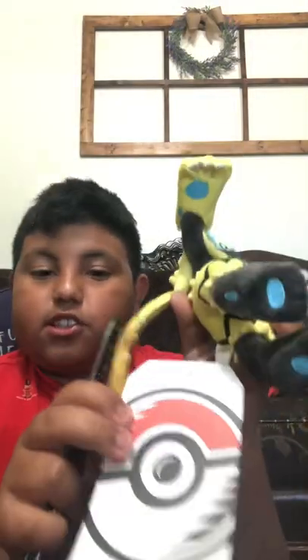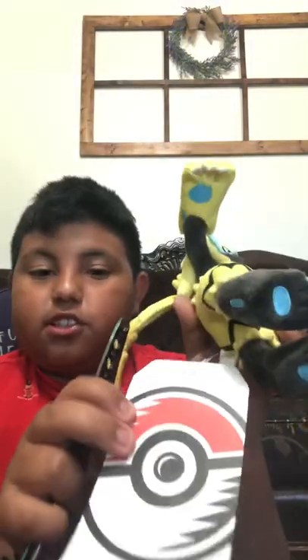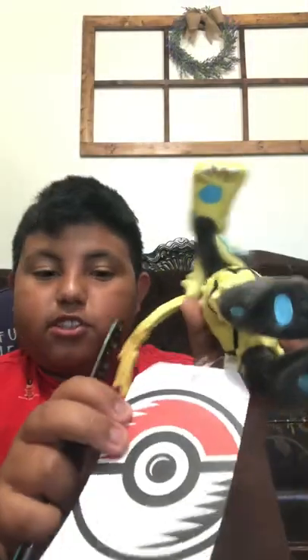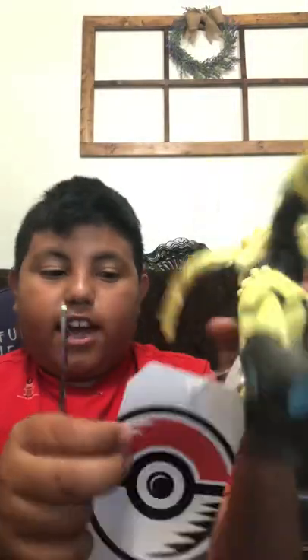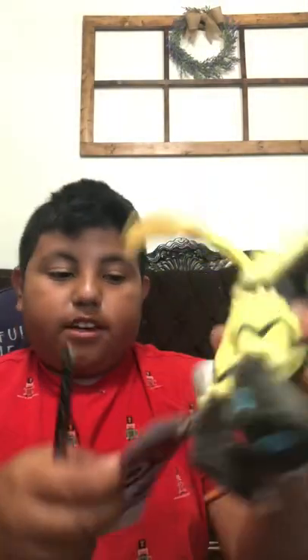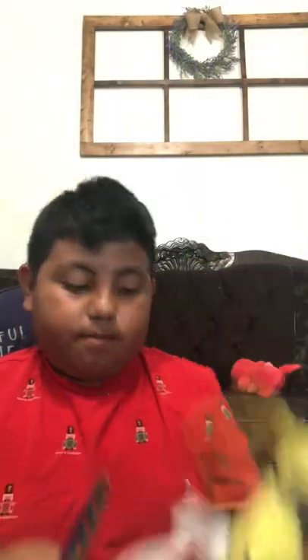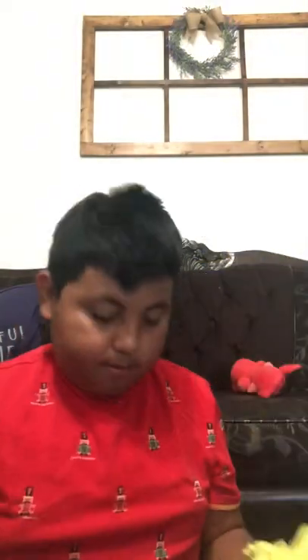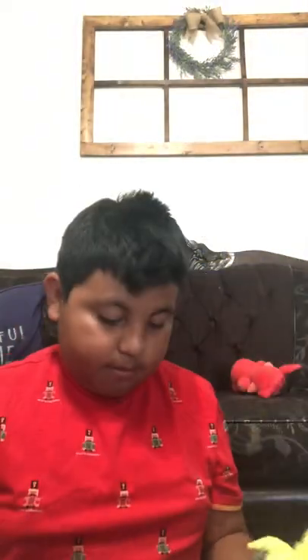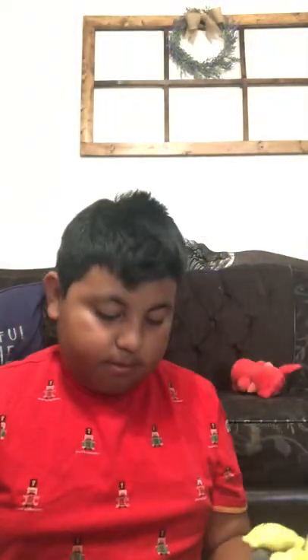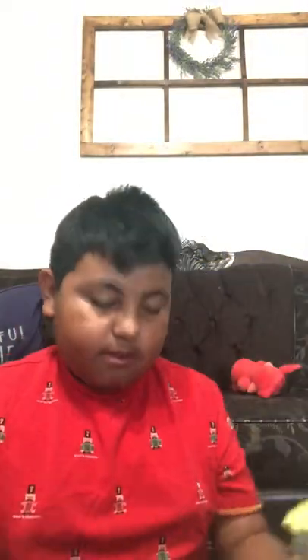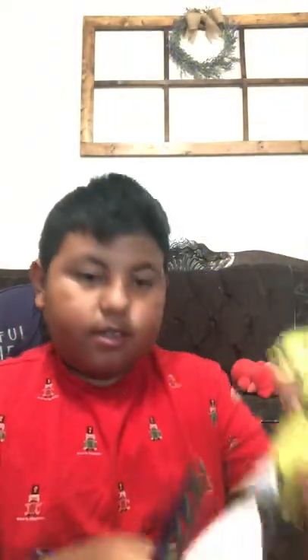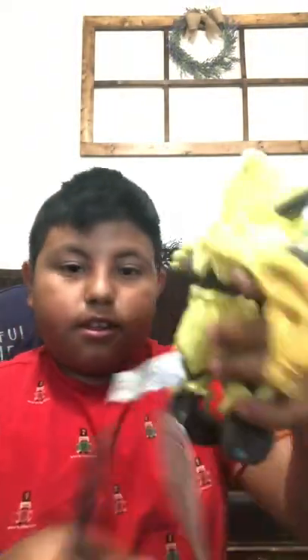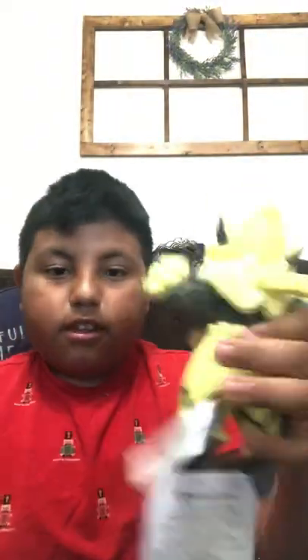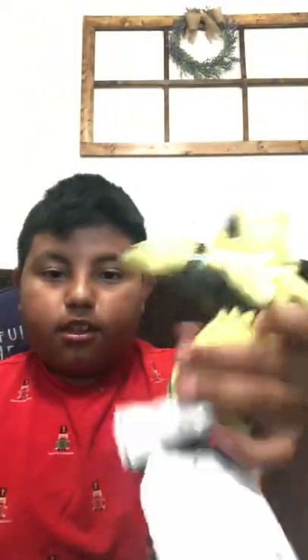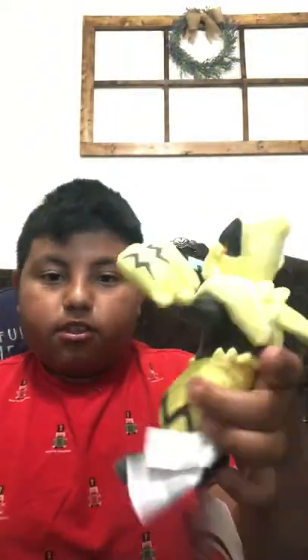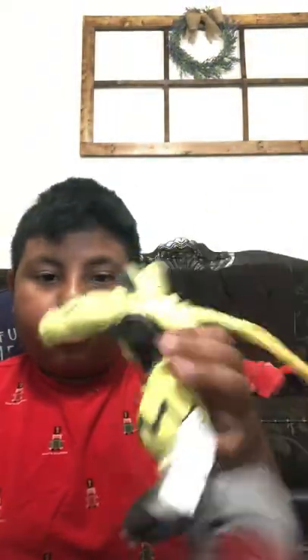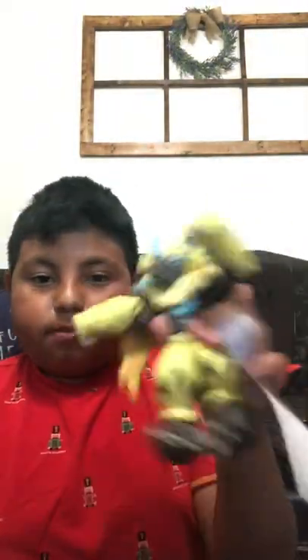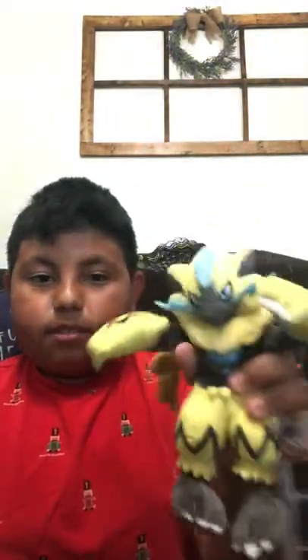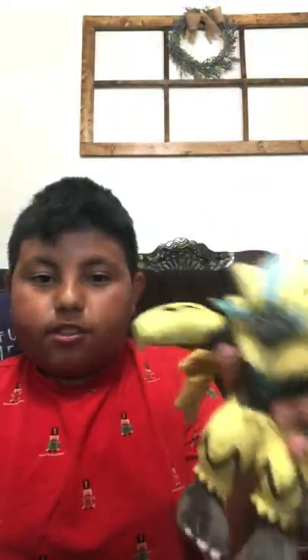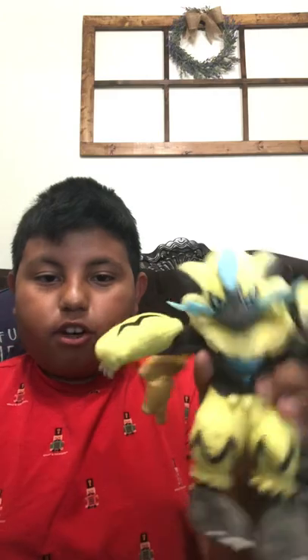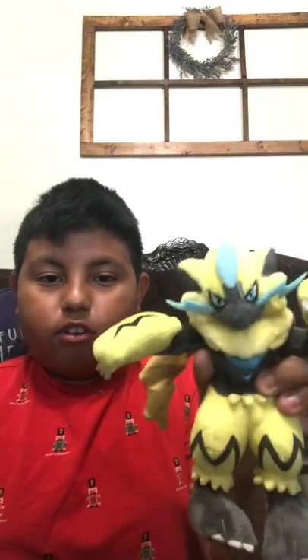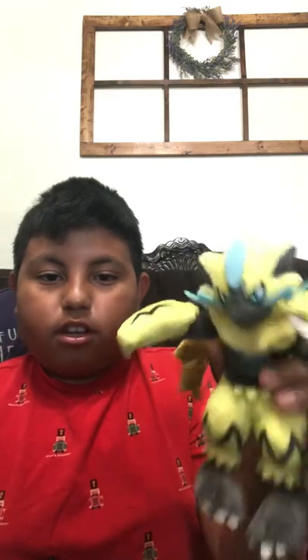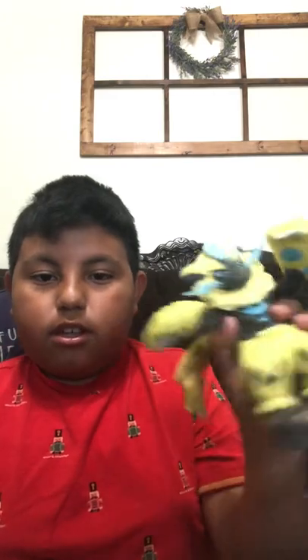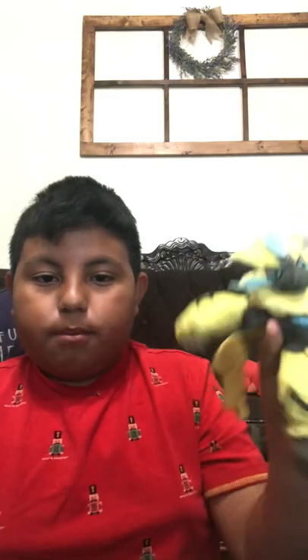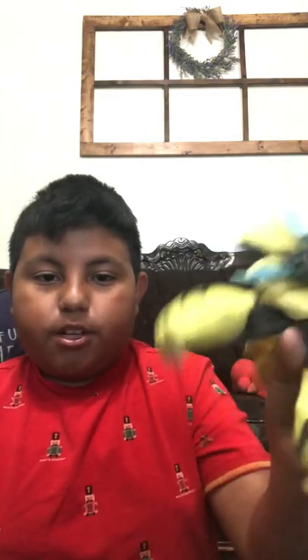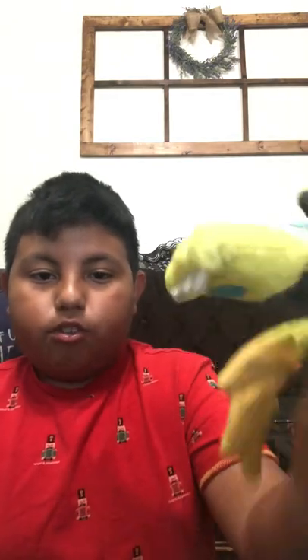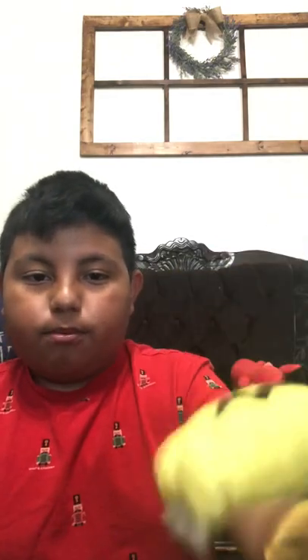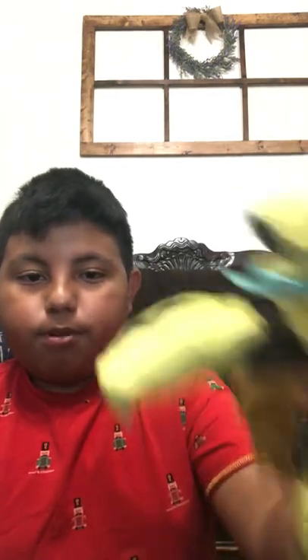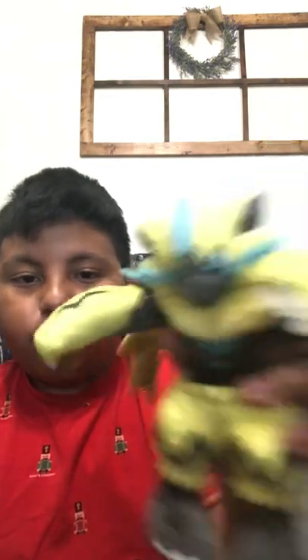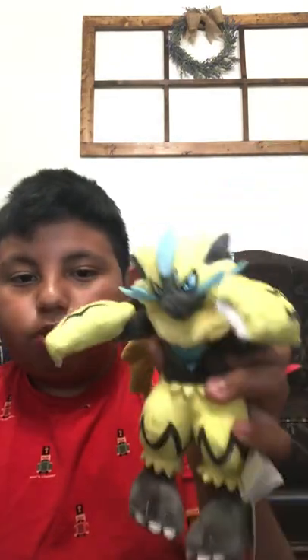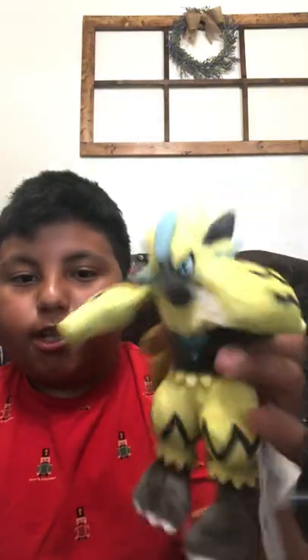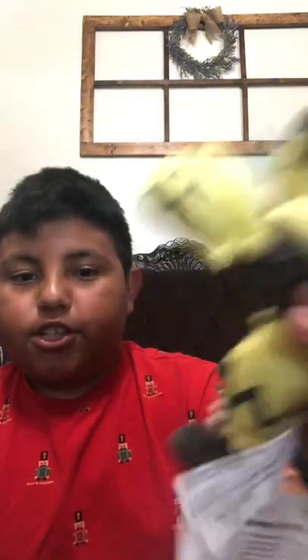There's his little tag. Zerora is a pretty cool plush.